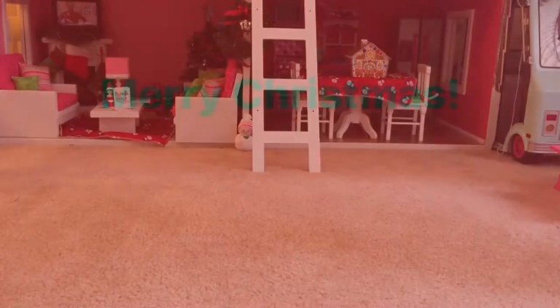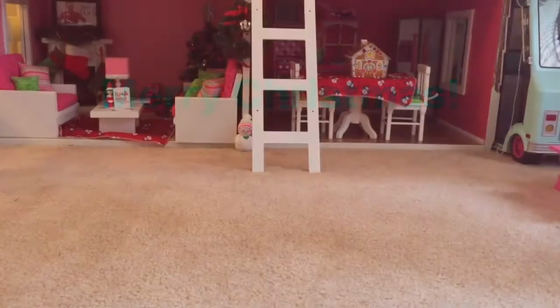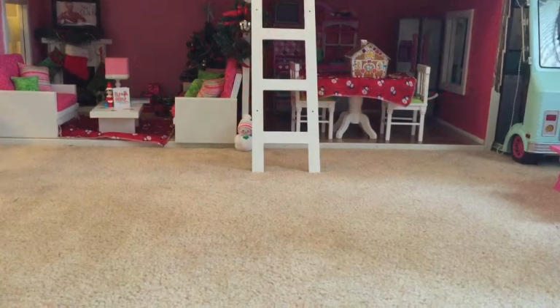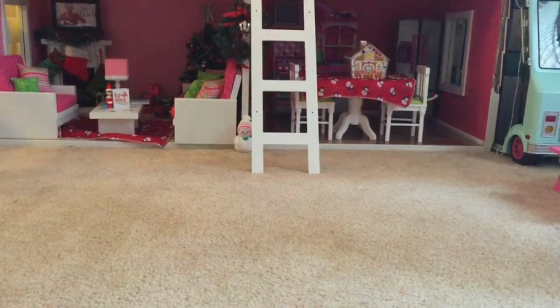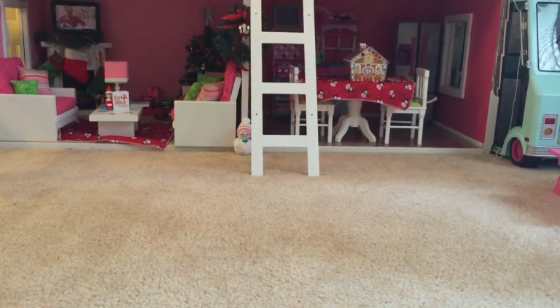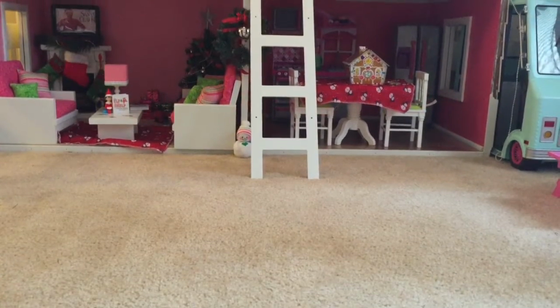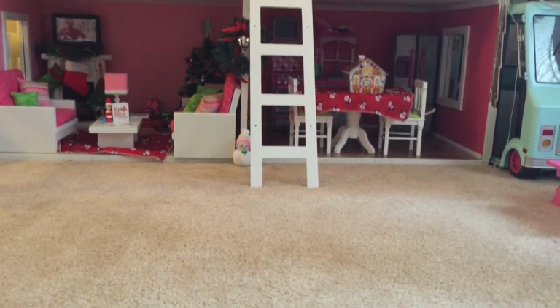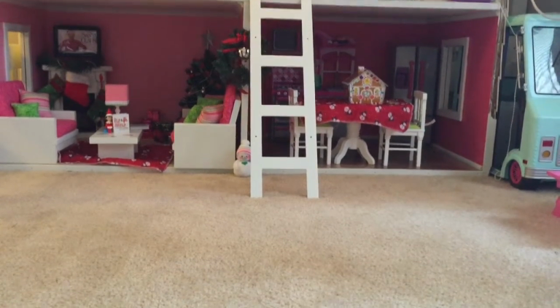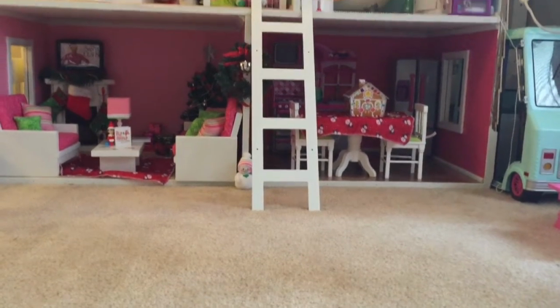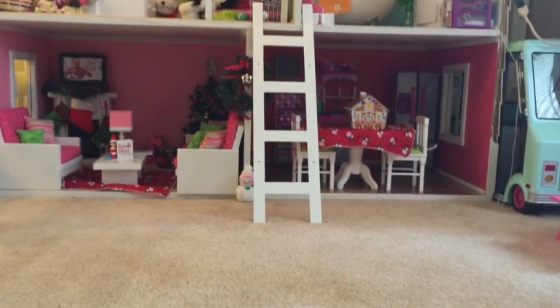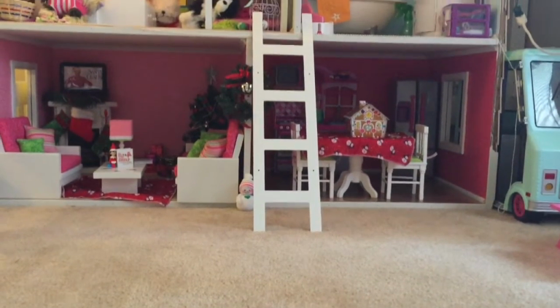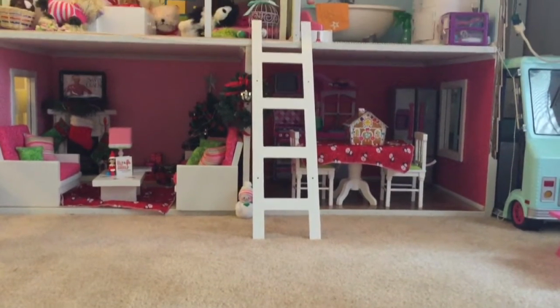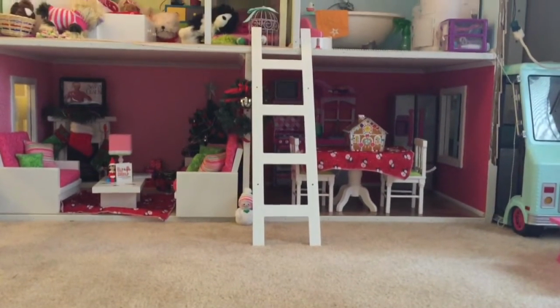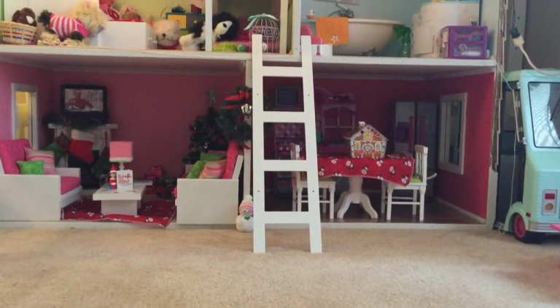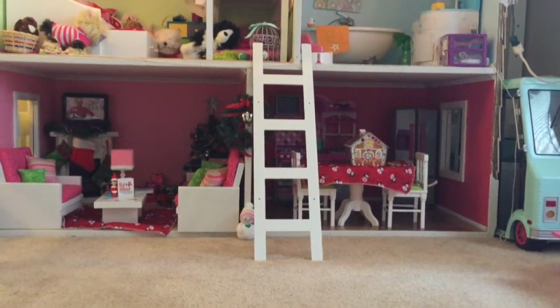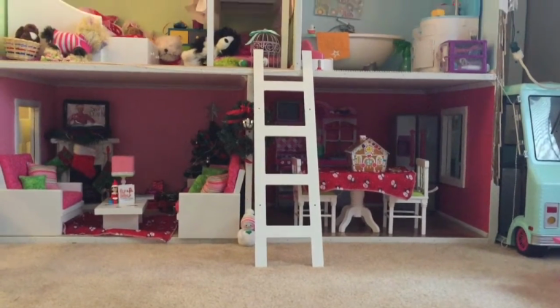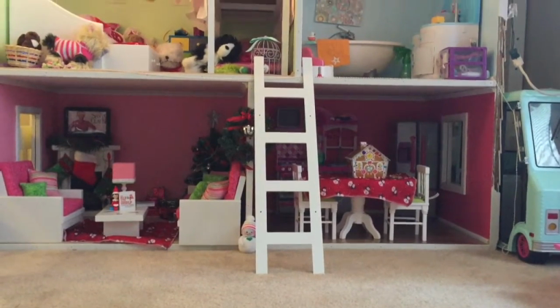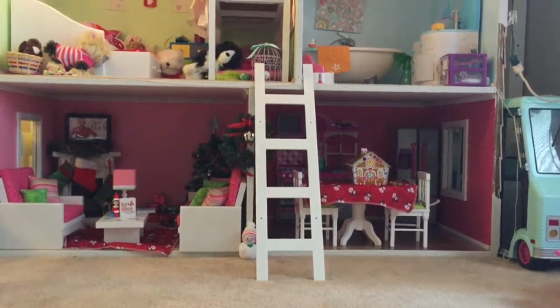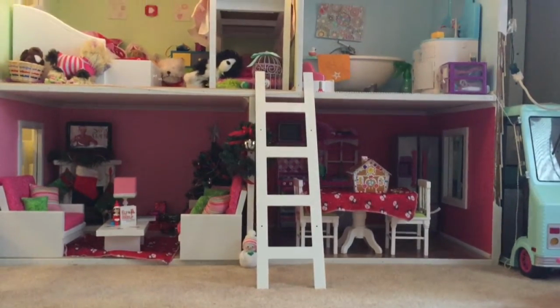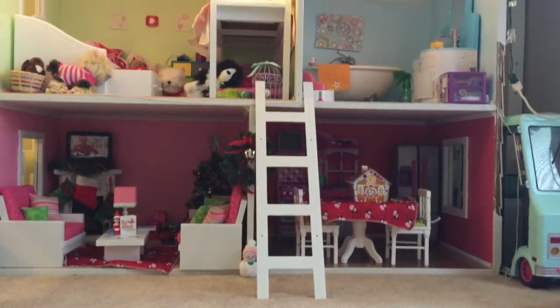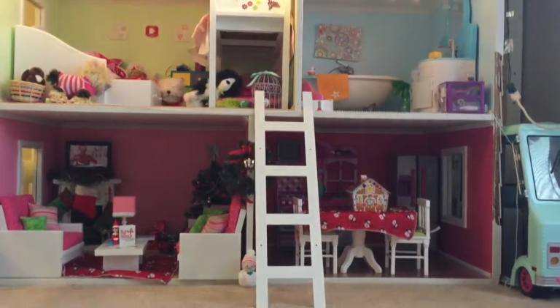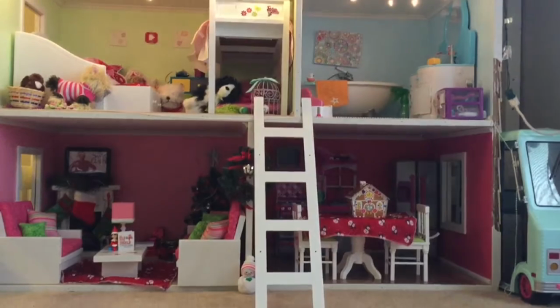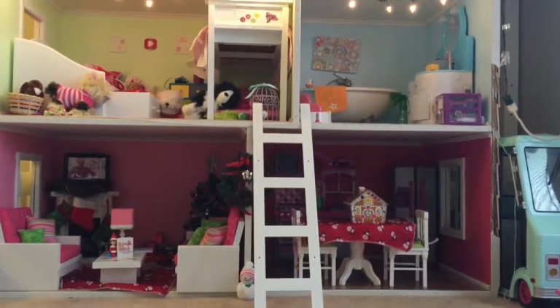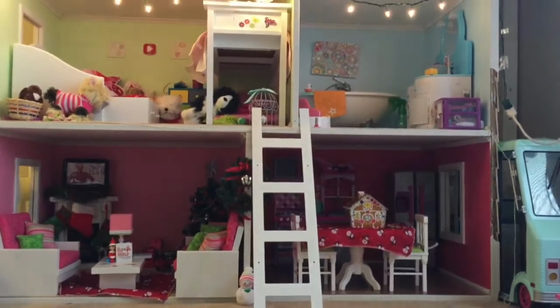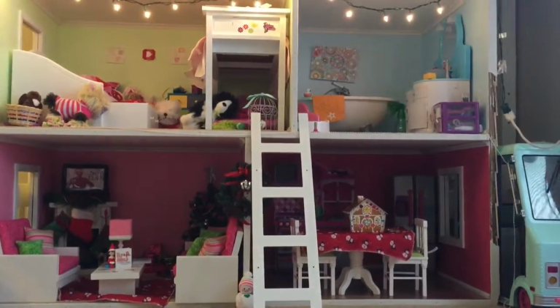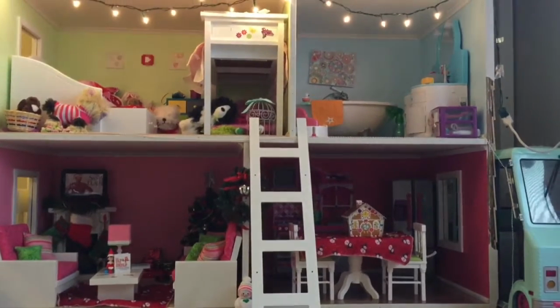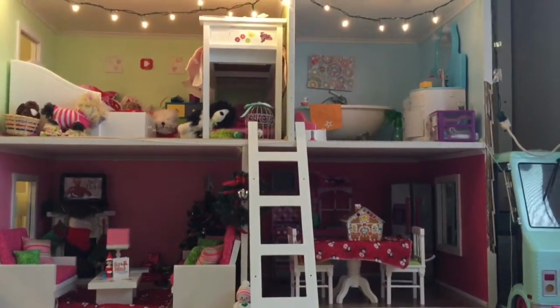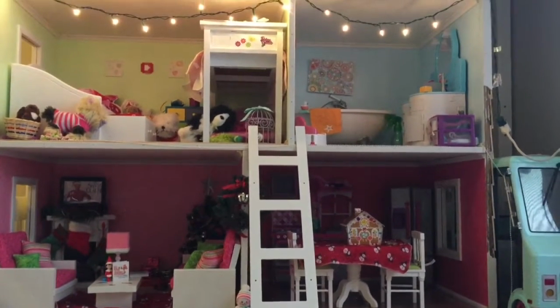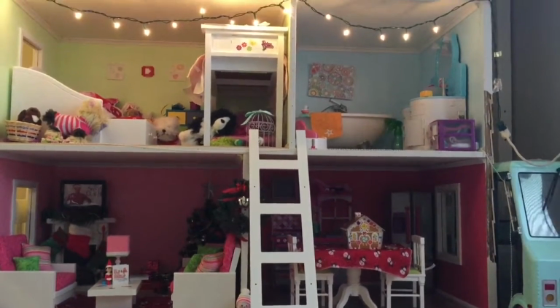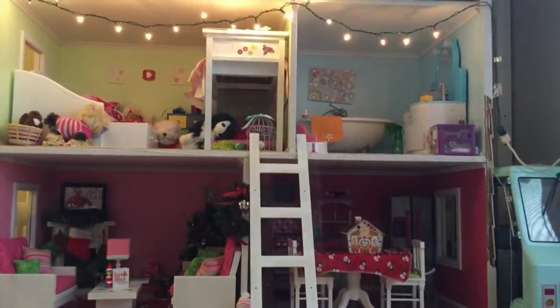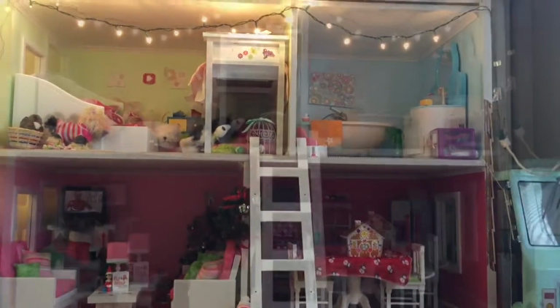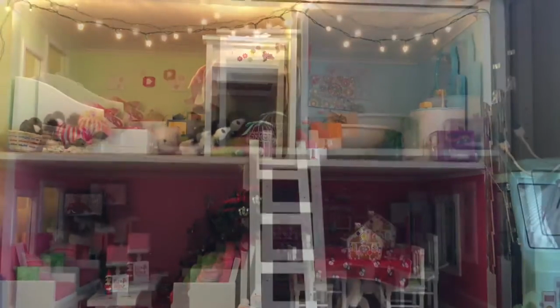Hi everyone! It's AjiDenser Christian and today I'm going to be giving you a dollhouse Christmas tour. I hope you enjoy it!